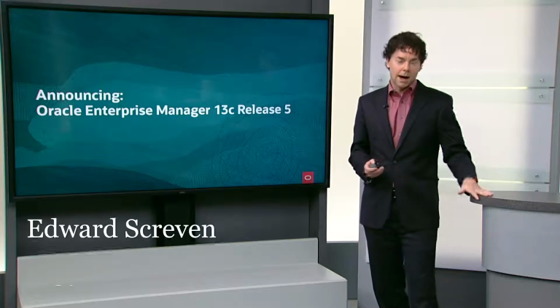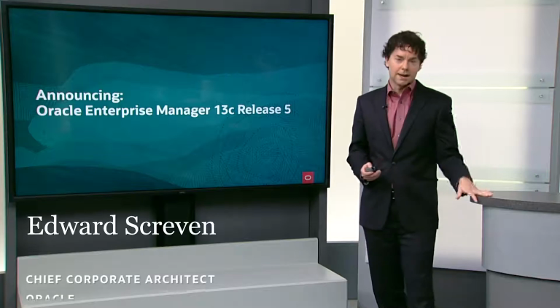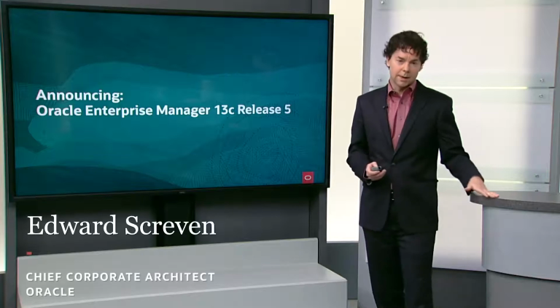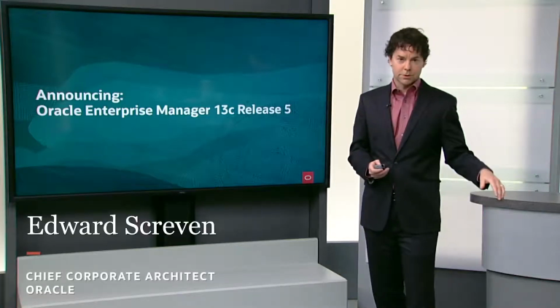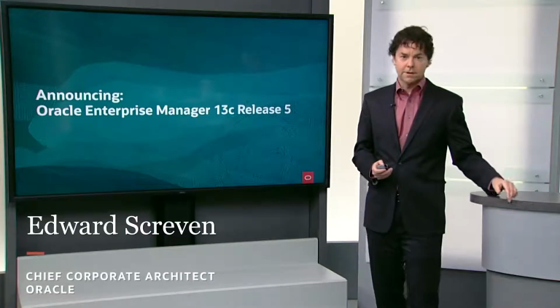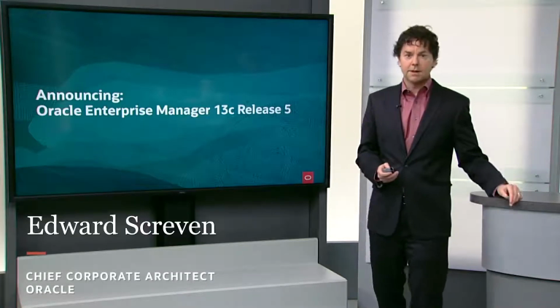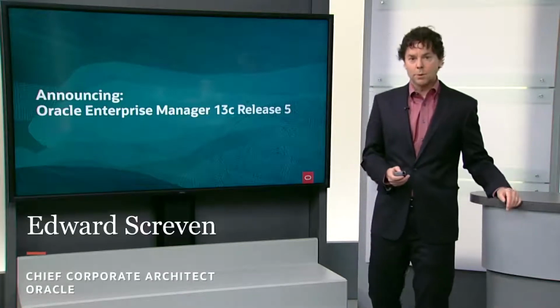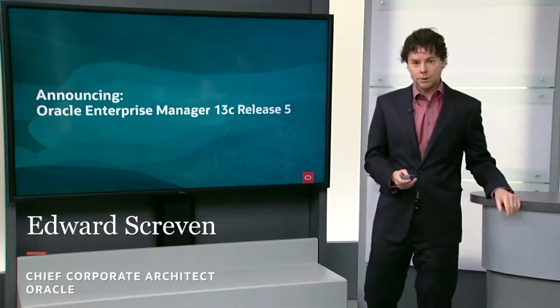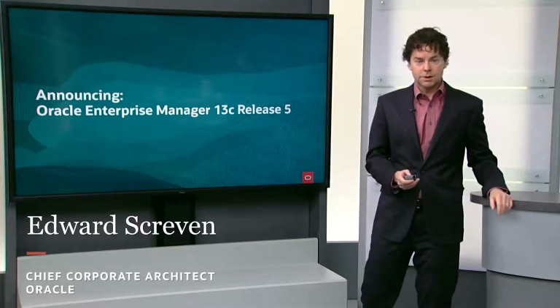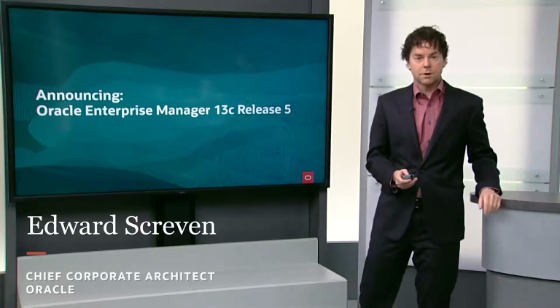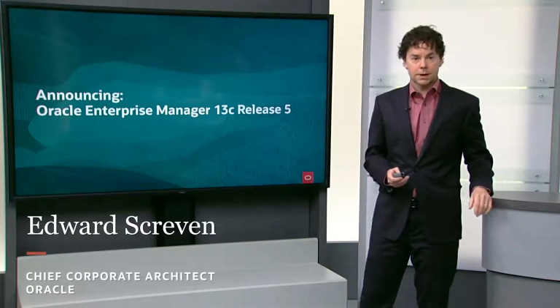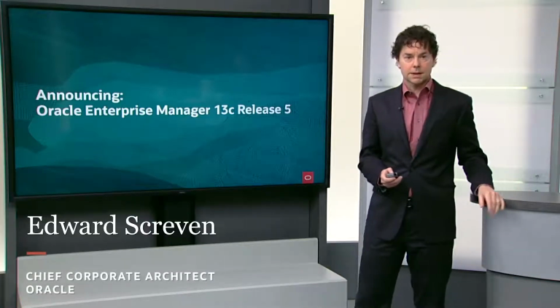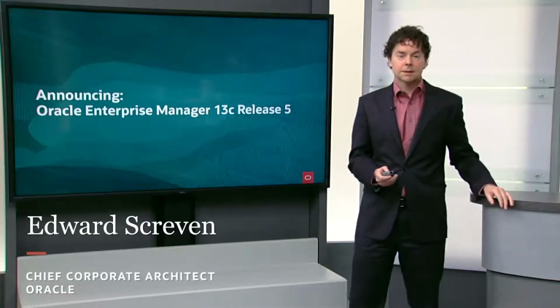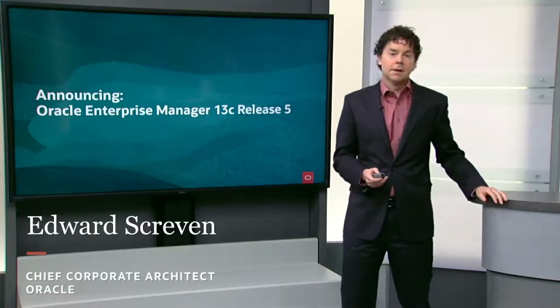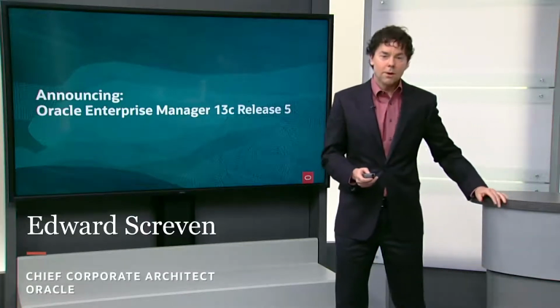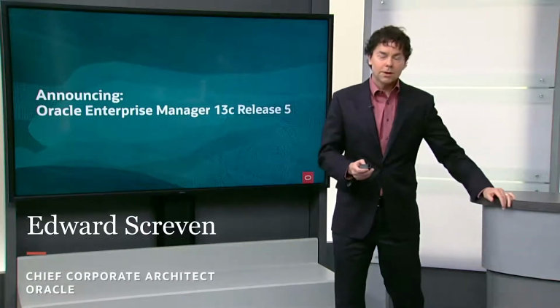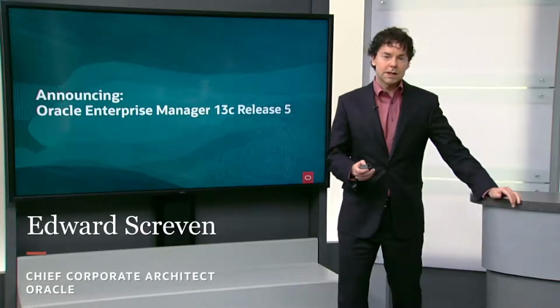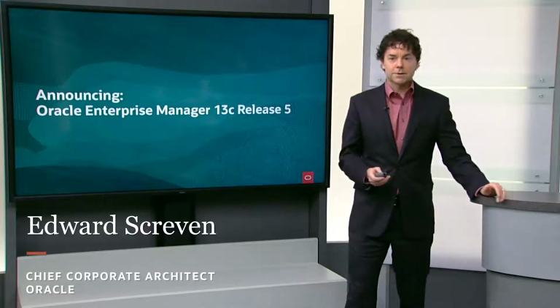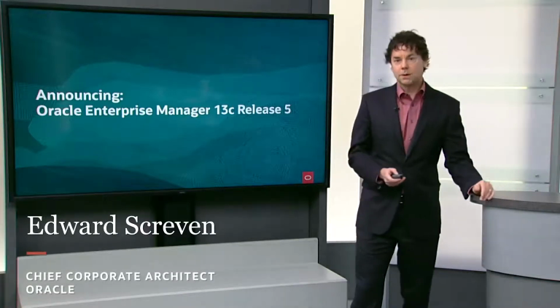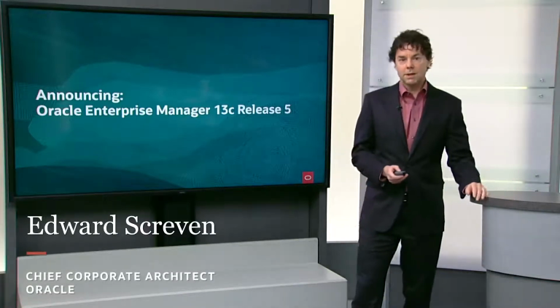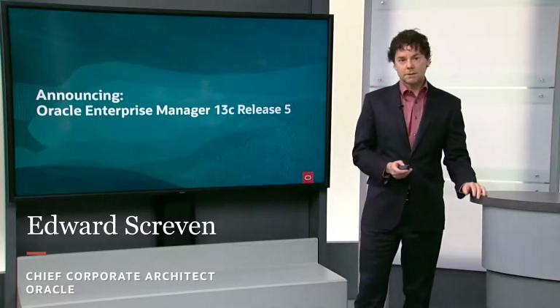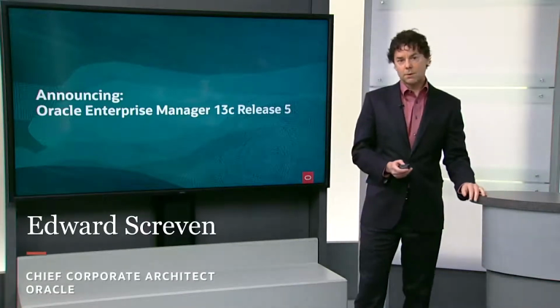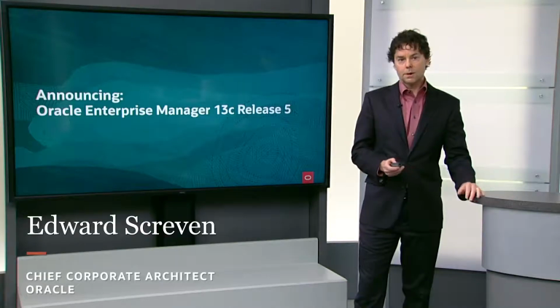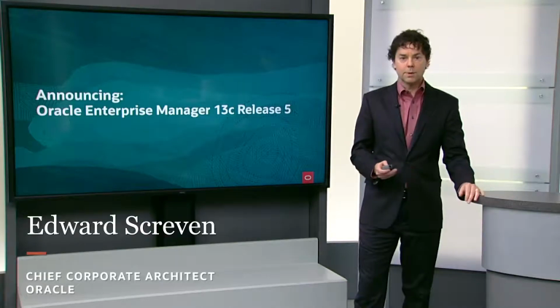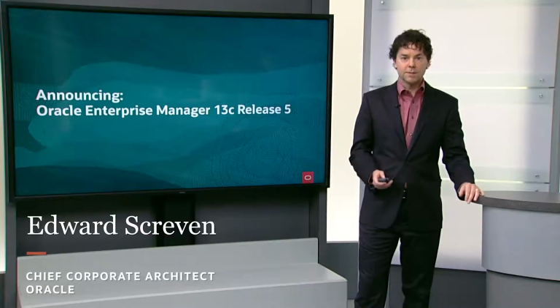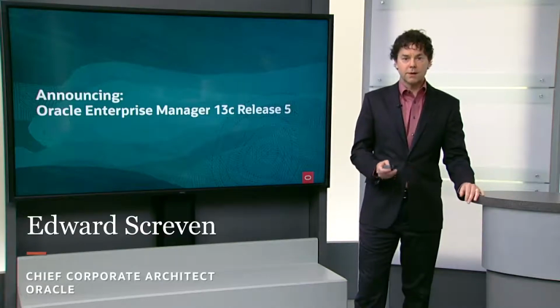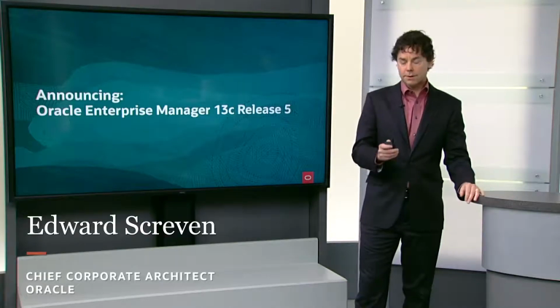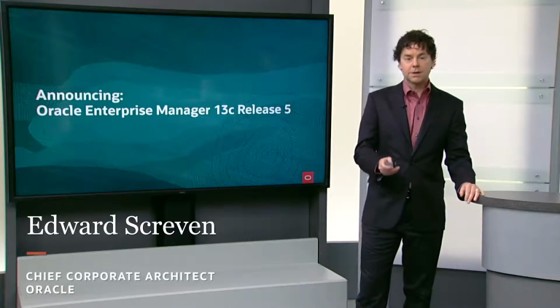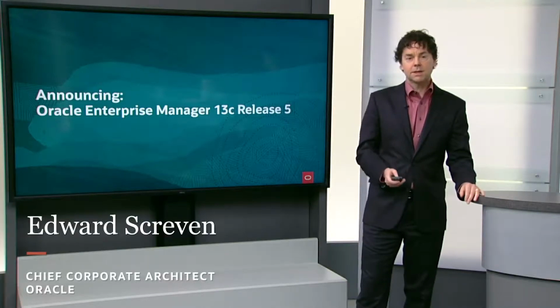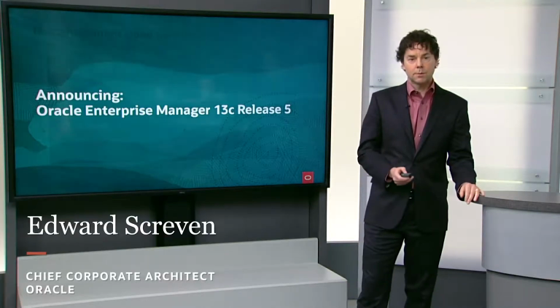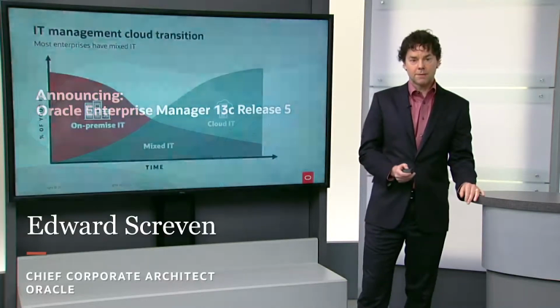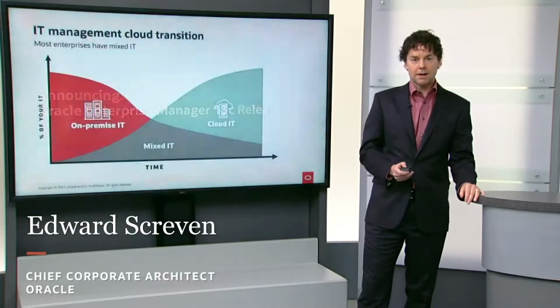Hi, I'm Edward Screvin. I'm Oracle's Chief Corporate Architect. Oracle has announced the release of Oracle Enterprise Manager 13.5.